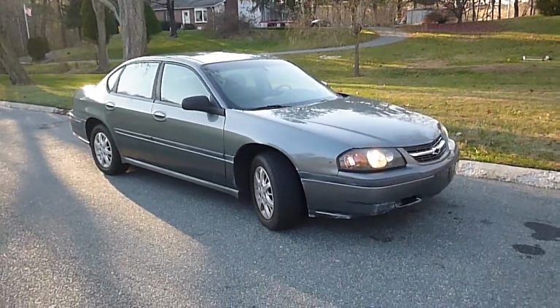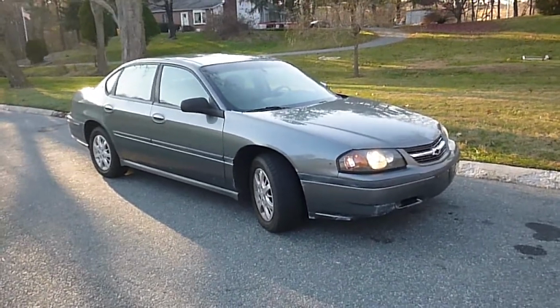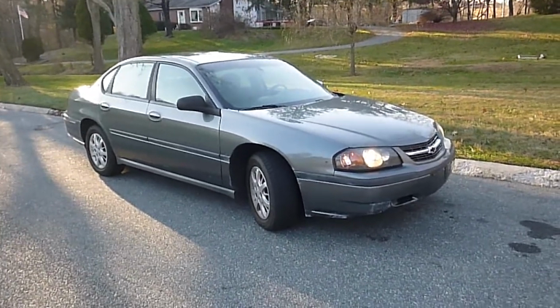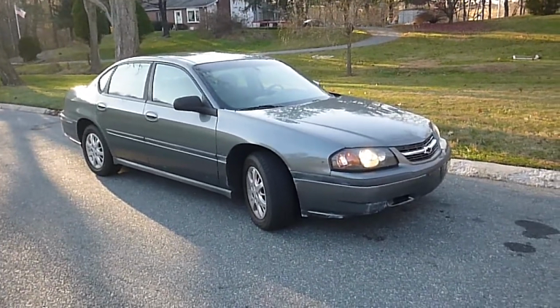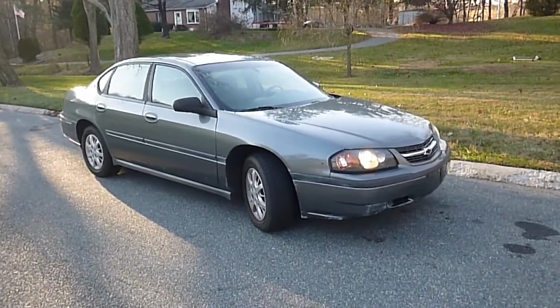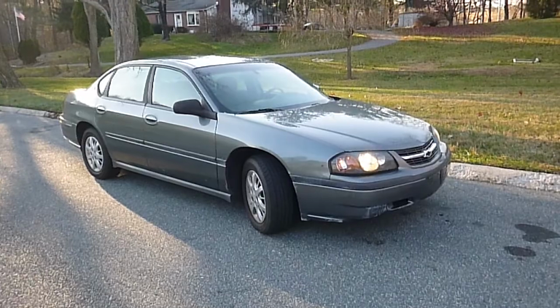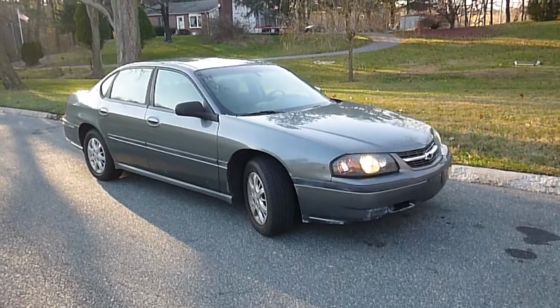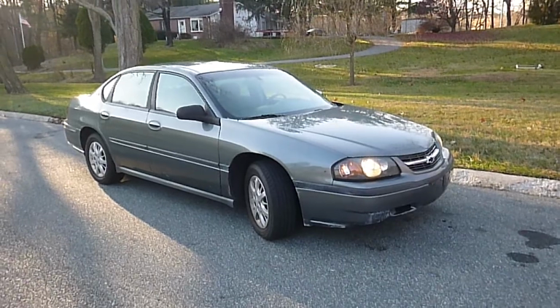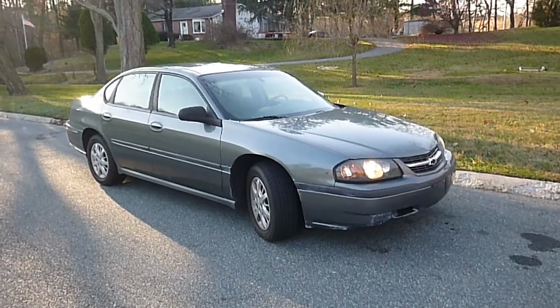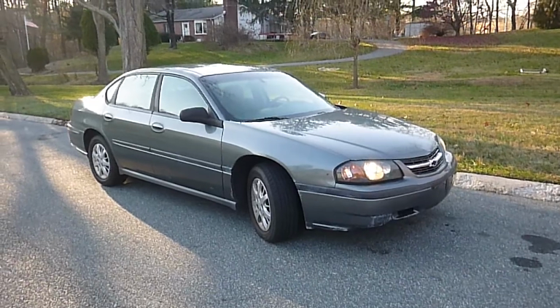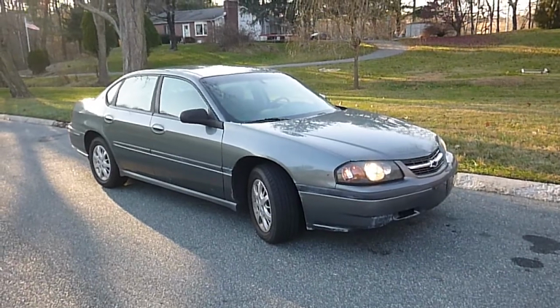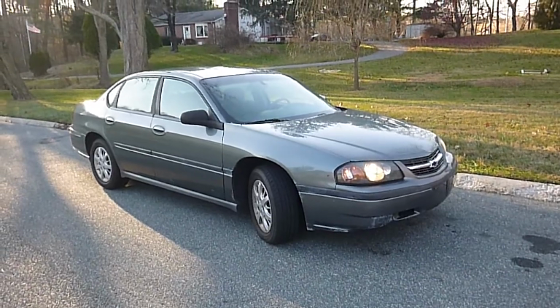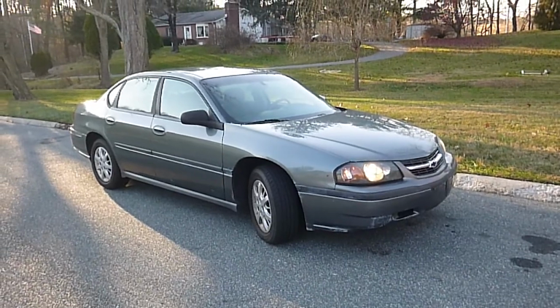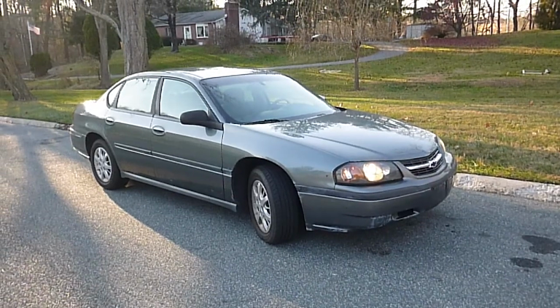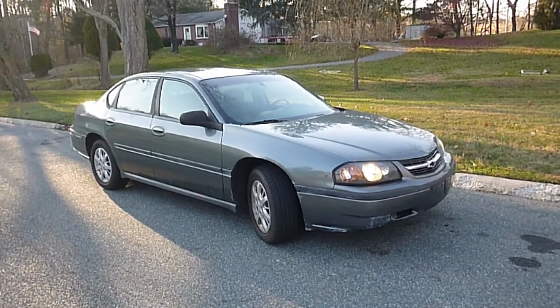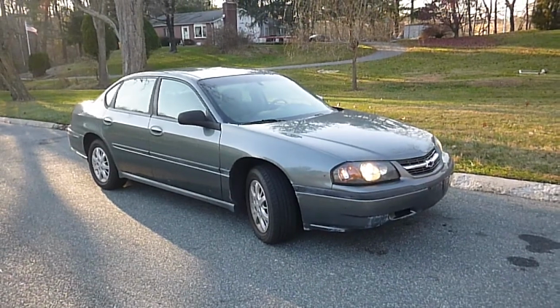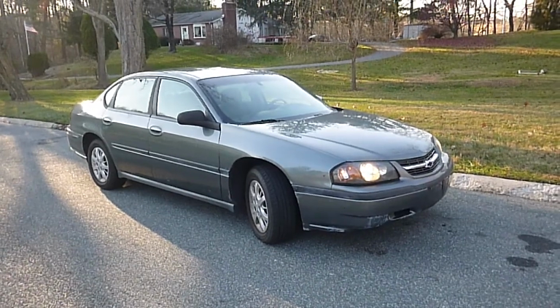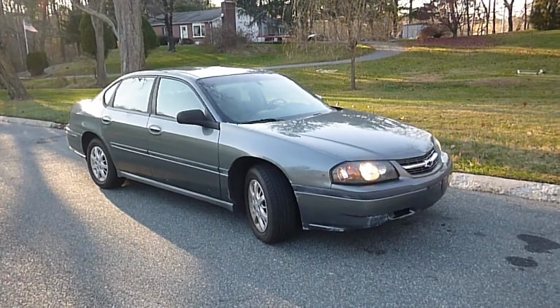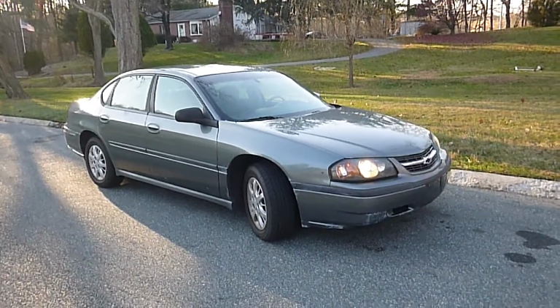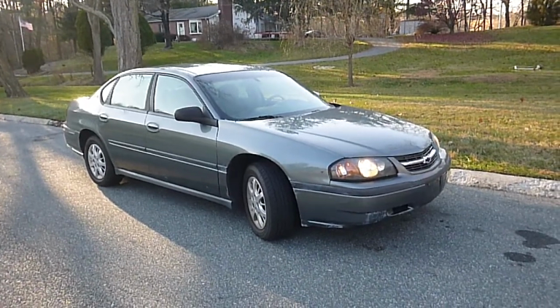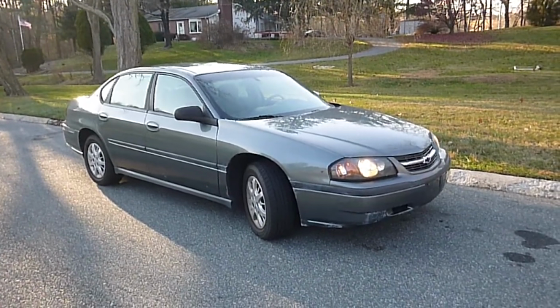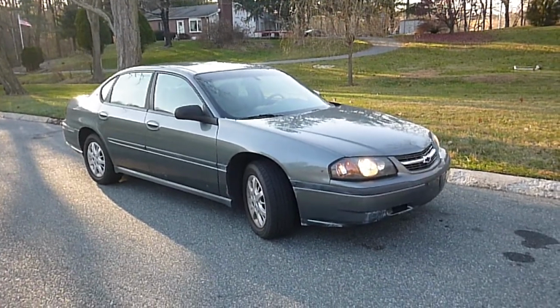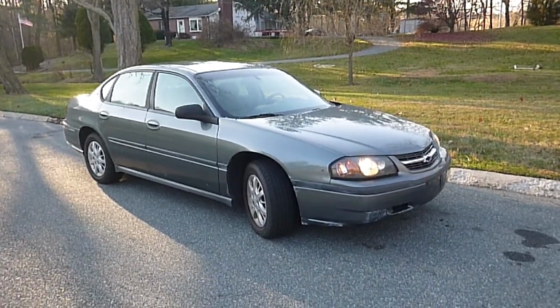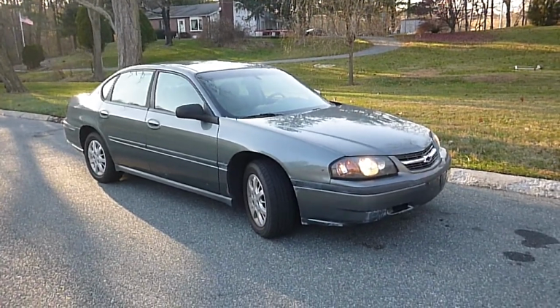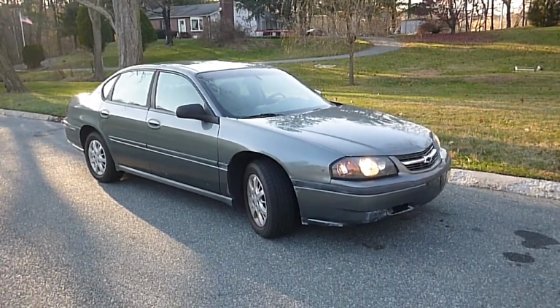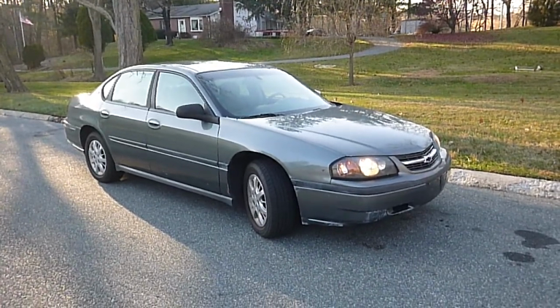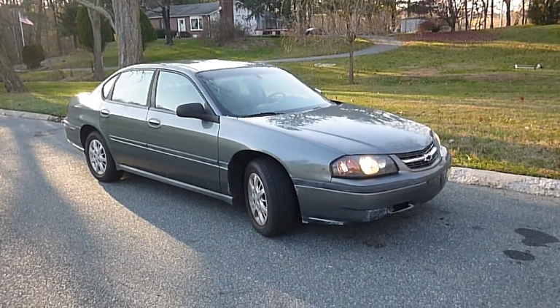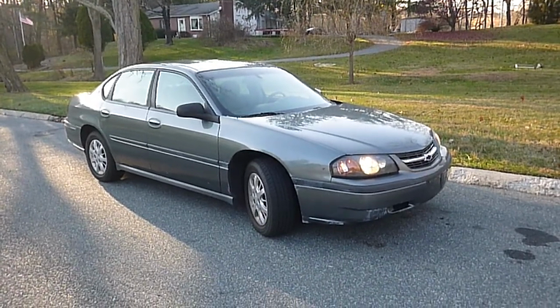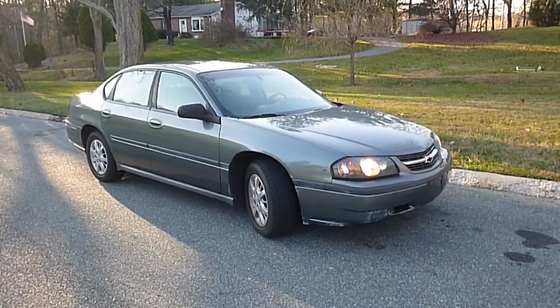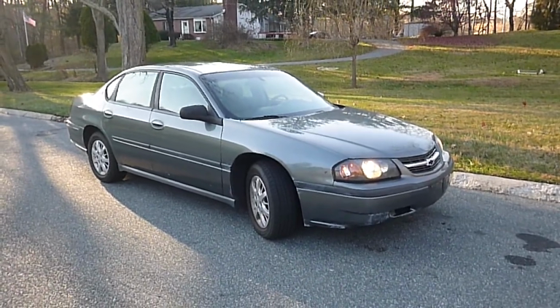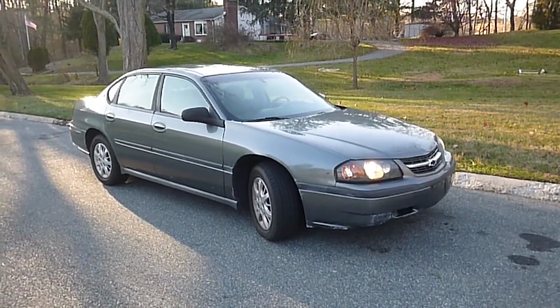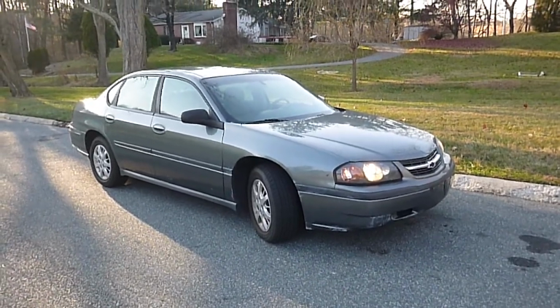Again, it's an '04 Chevrolet Impala. Clean Carfax, good running car, no reserve.